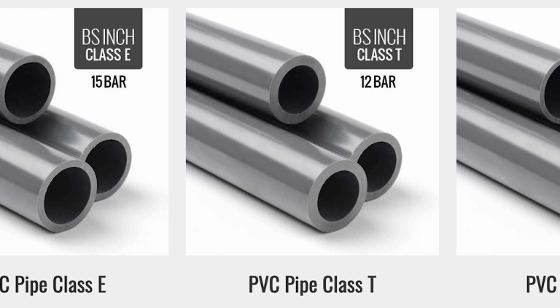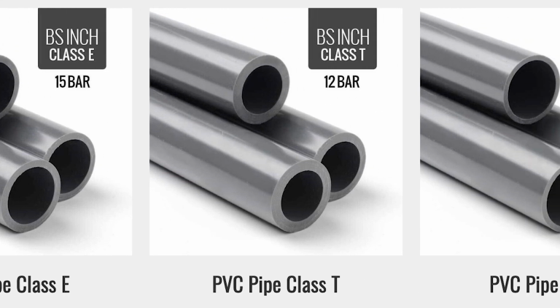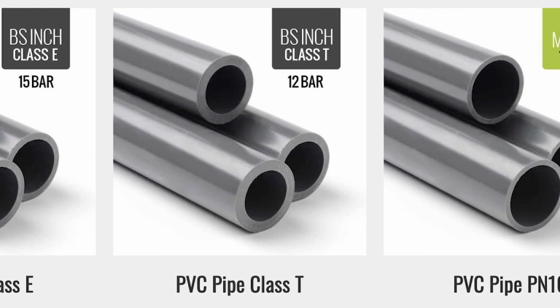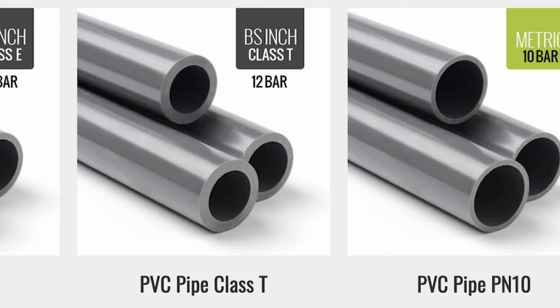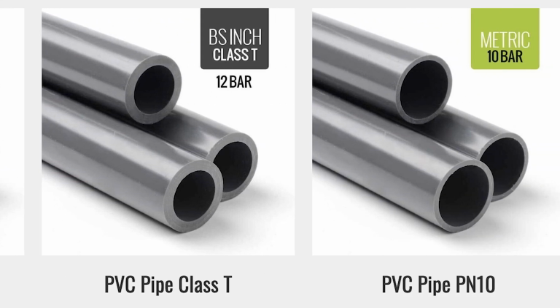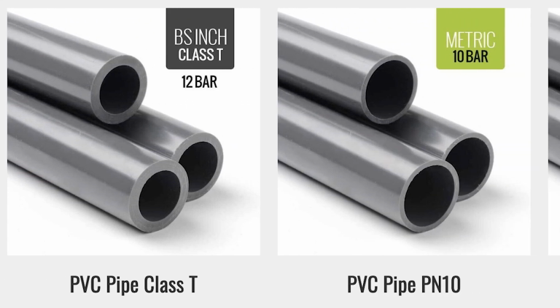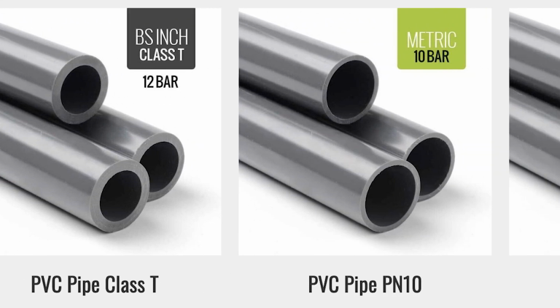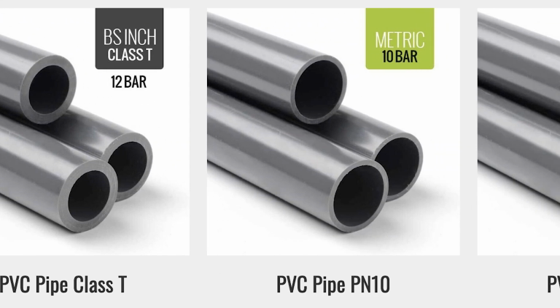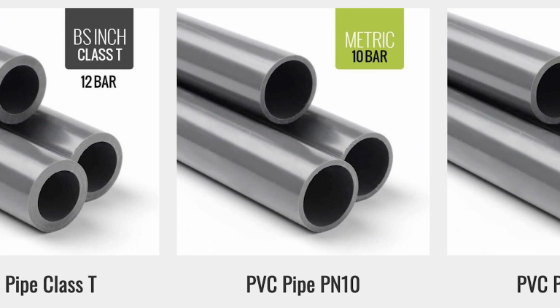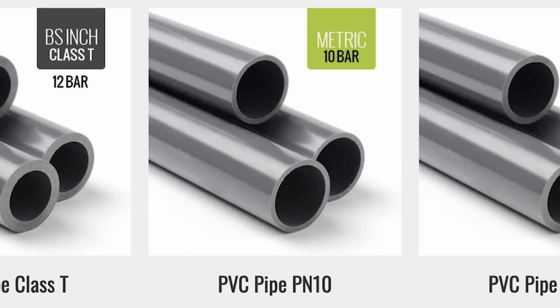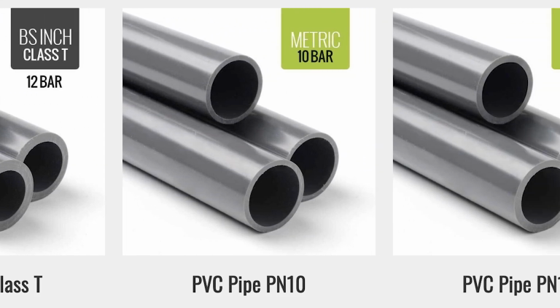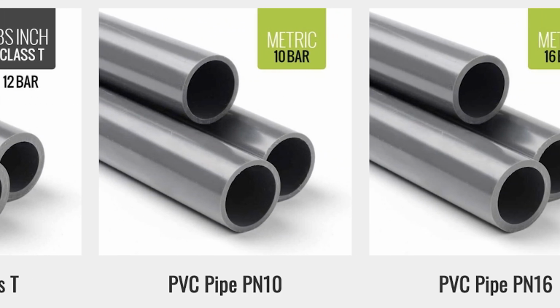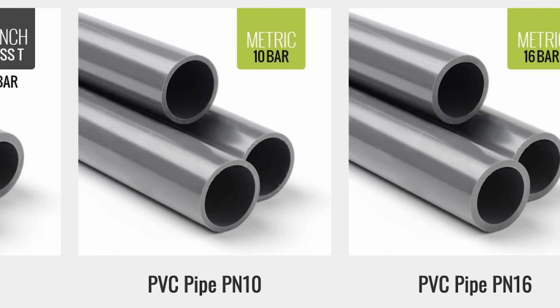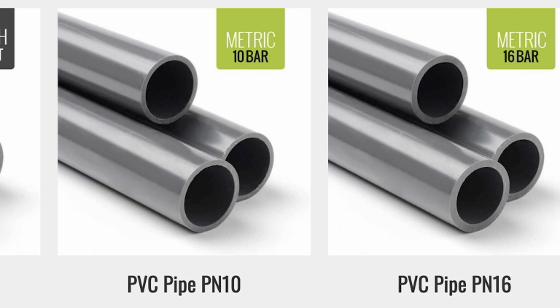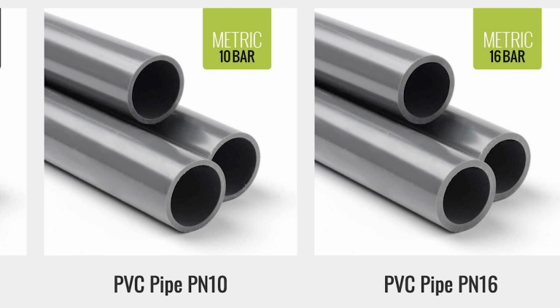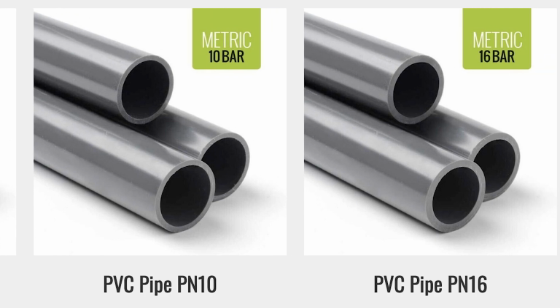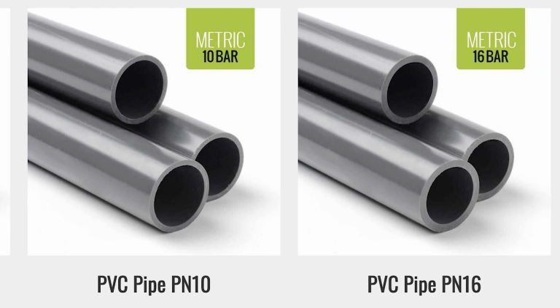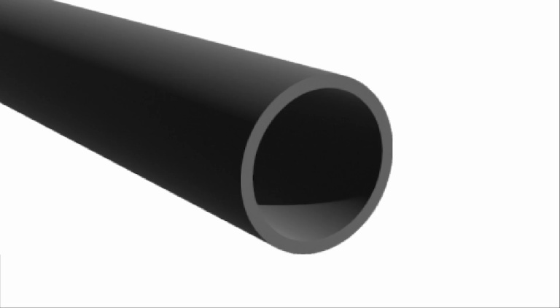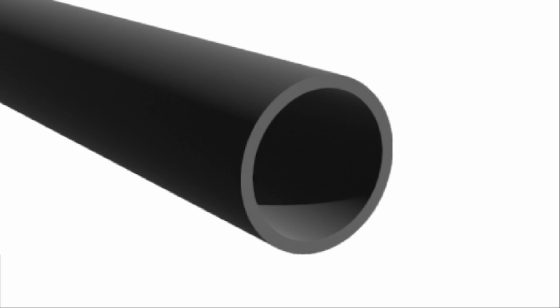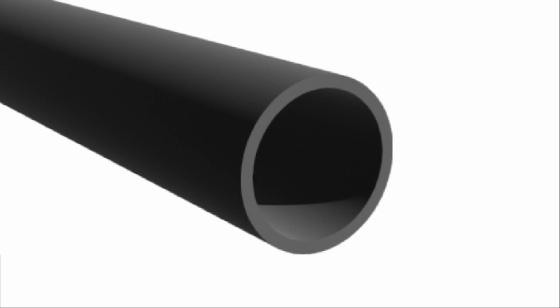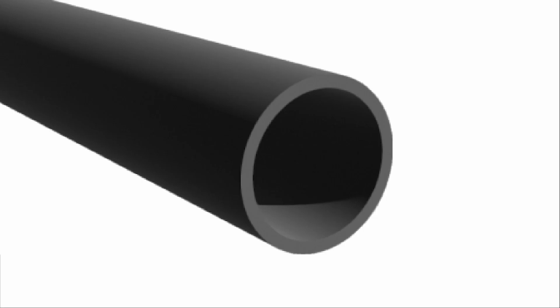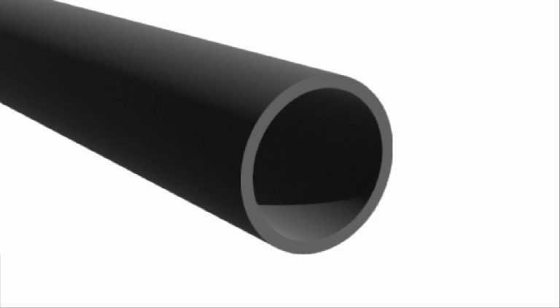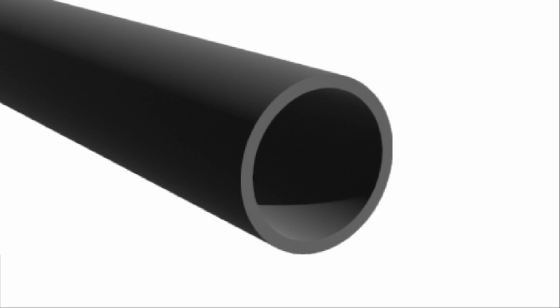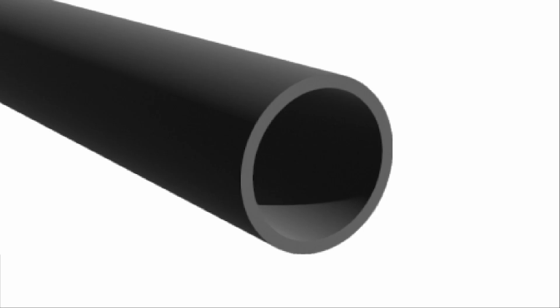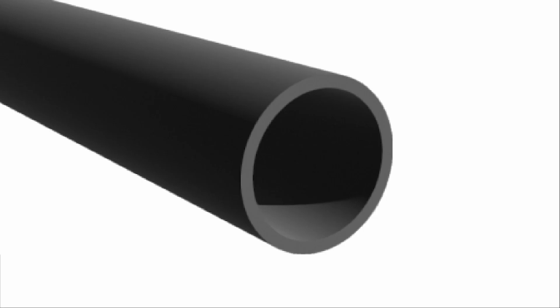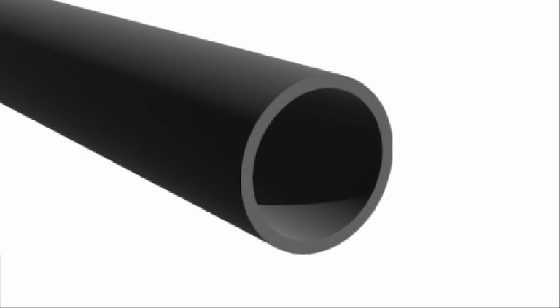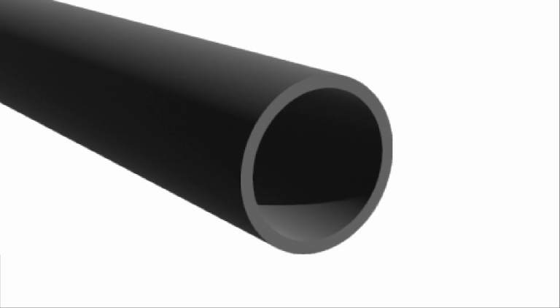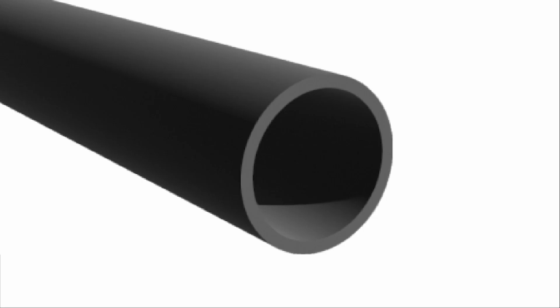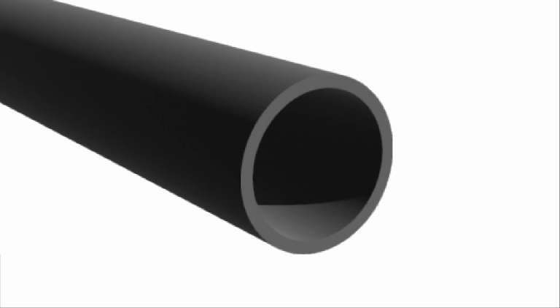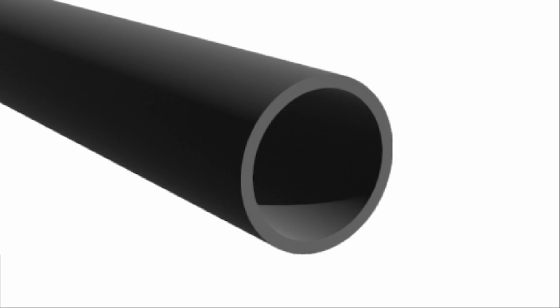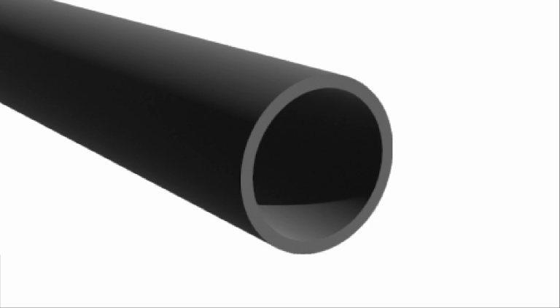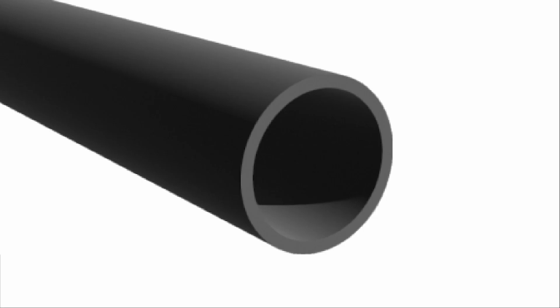Hello and welcome. Today I'm going to talk about how to measure plastic pressure pipe and how to identify the size standard.